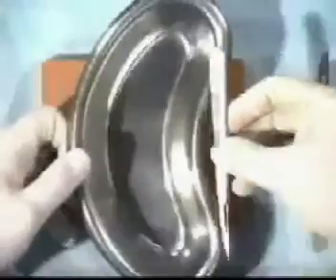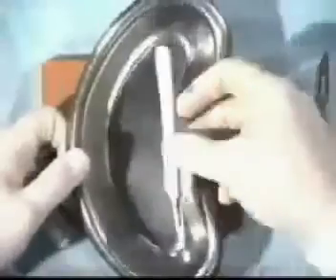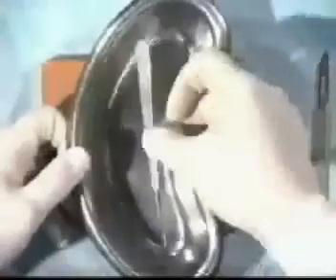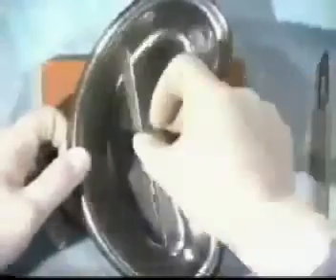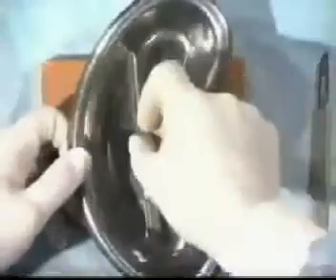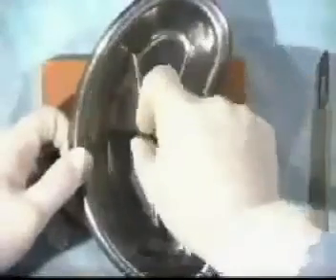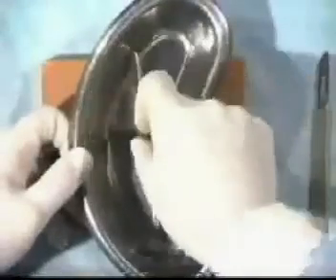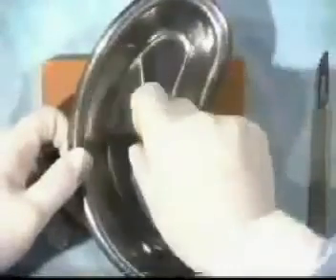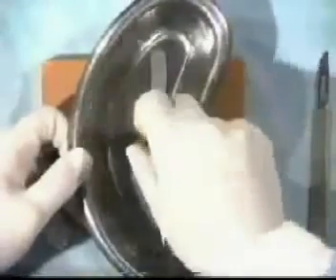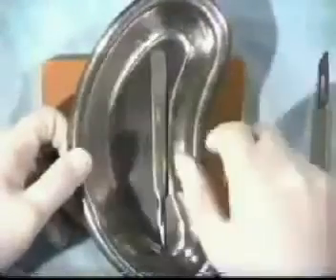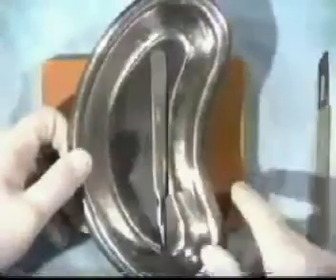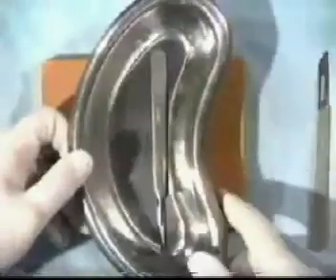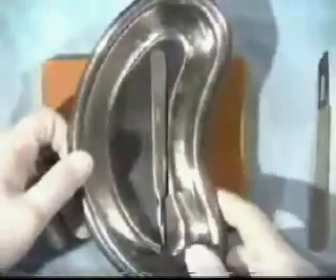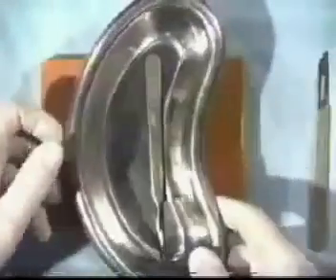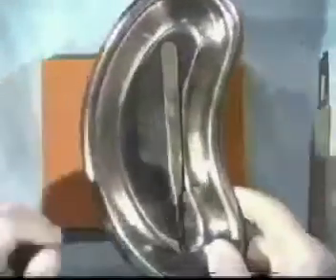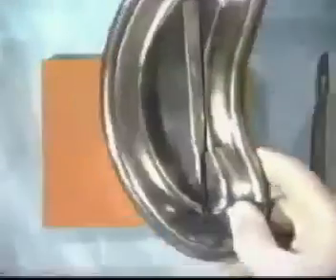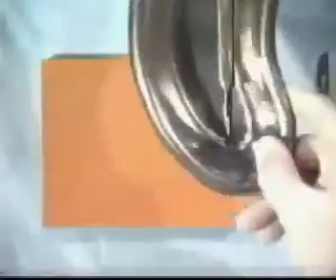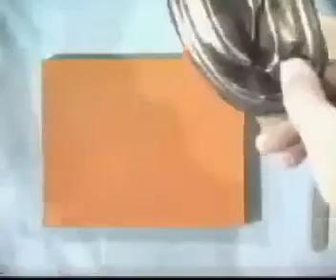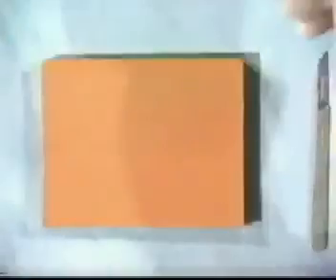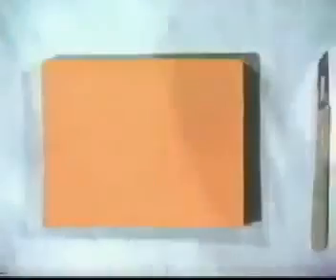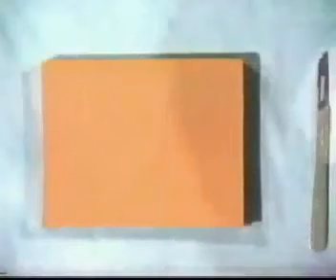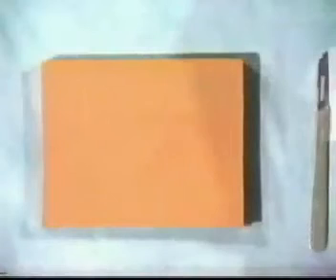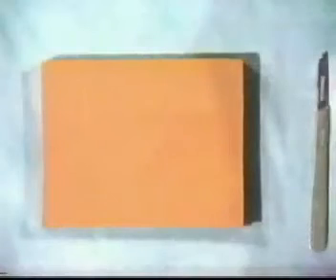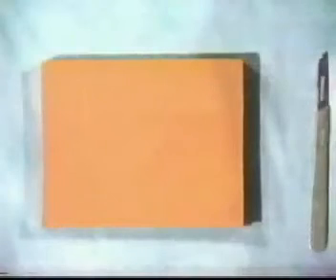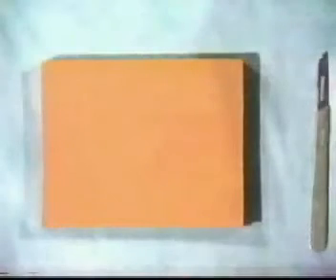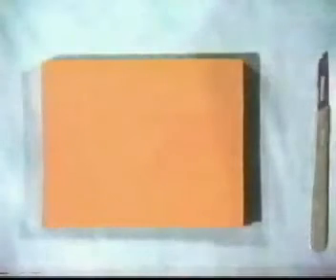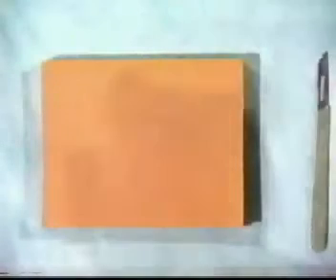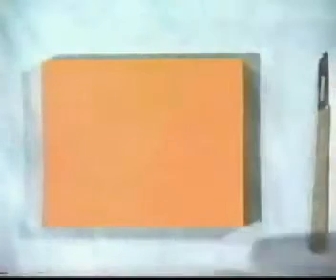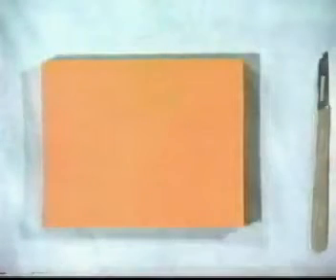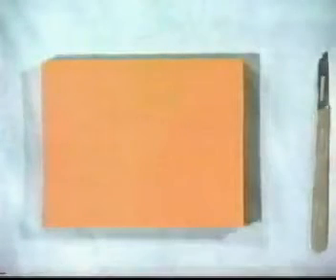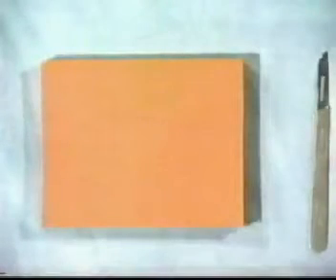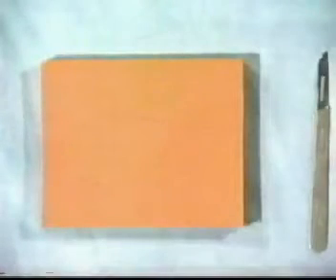However, the safest way is always to put it into a kidney dish and pass it to your assistant or scrub nurse.